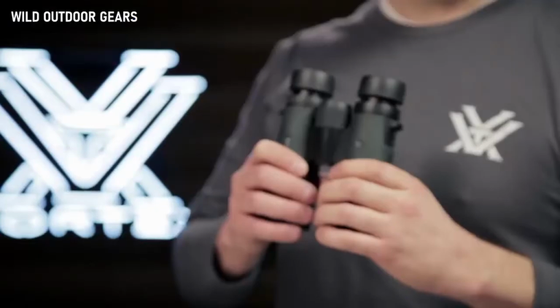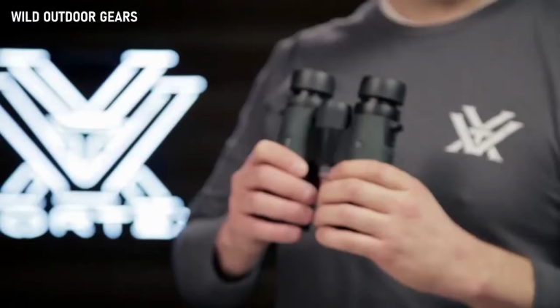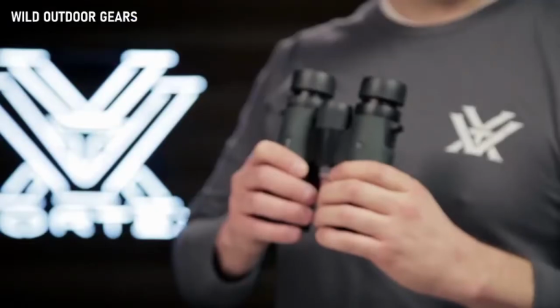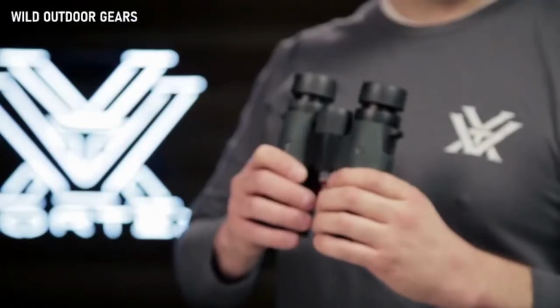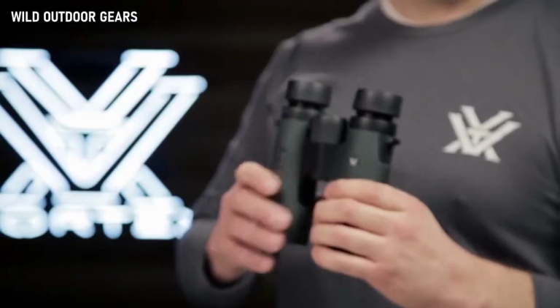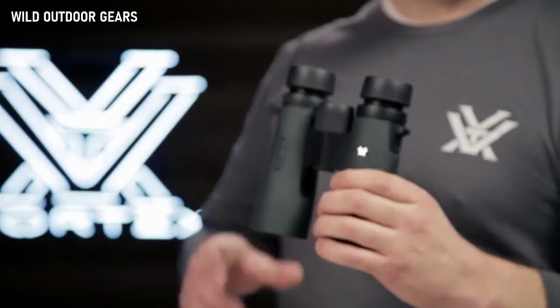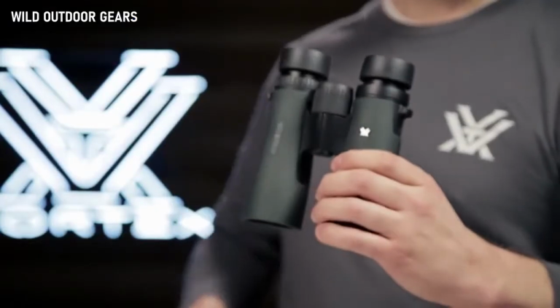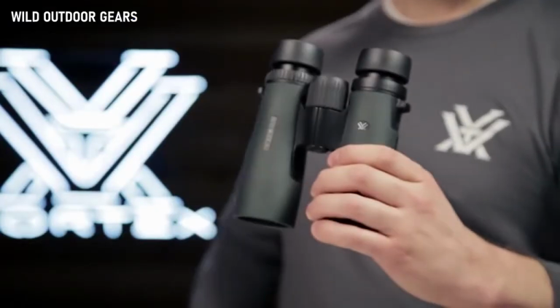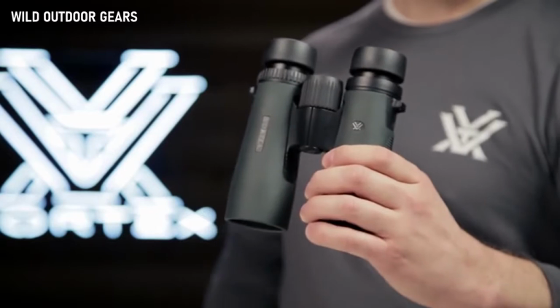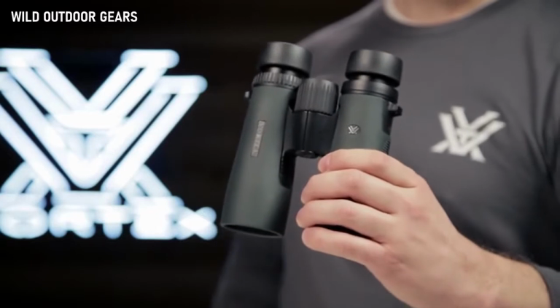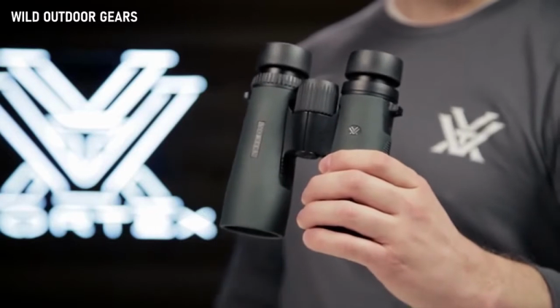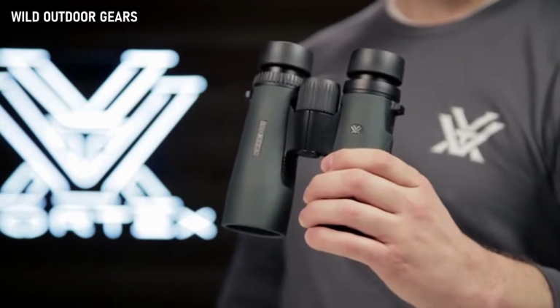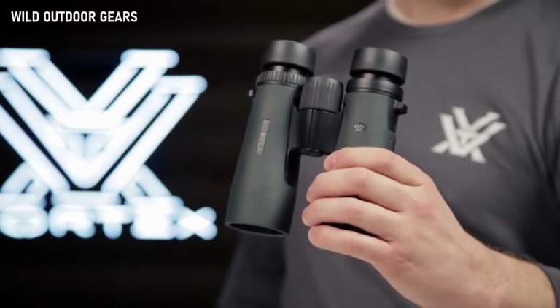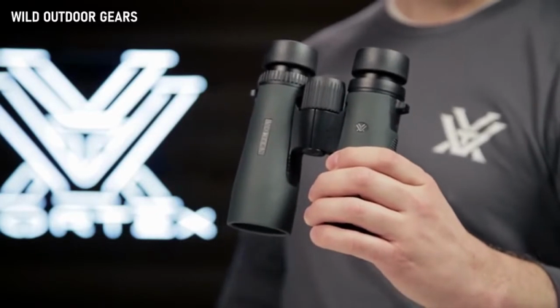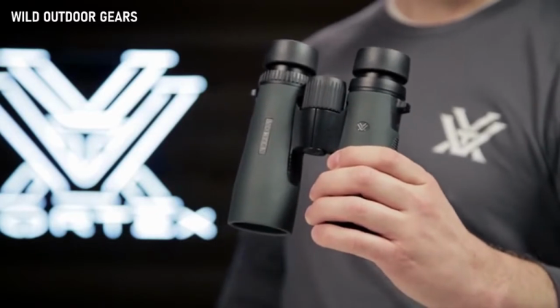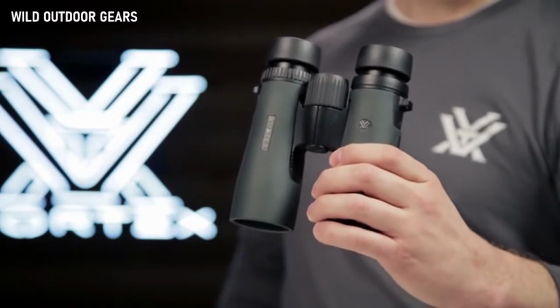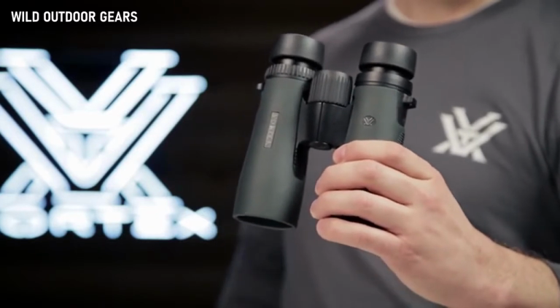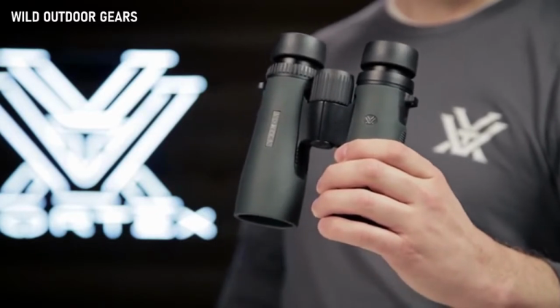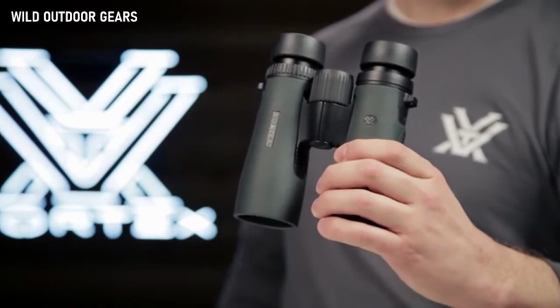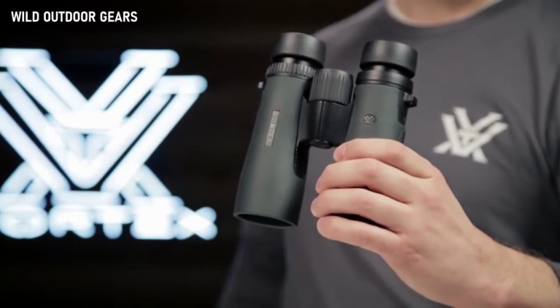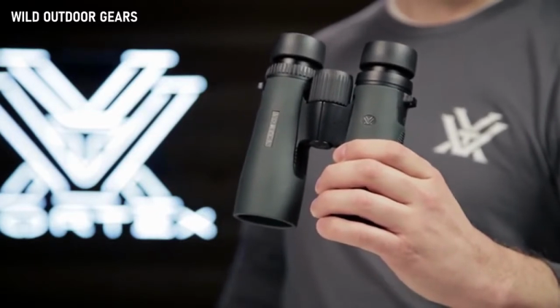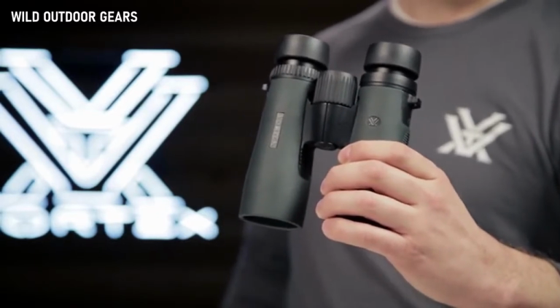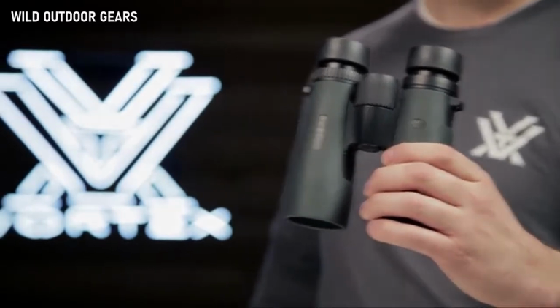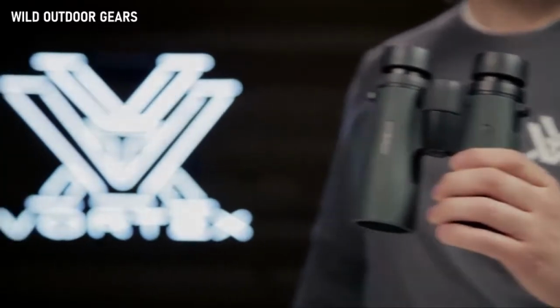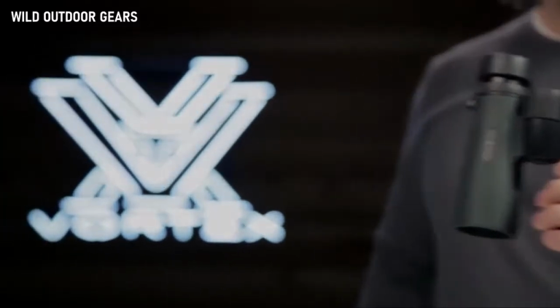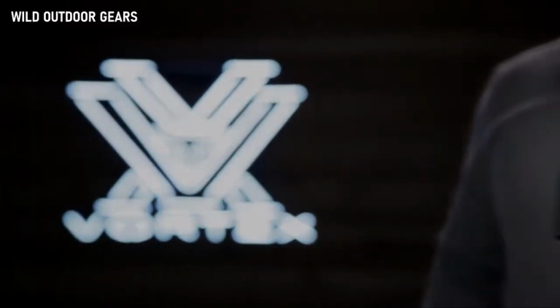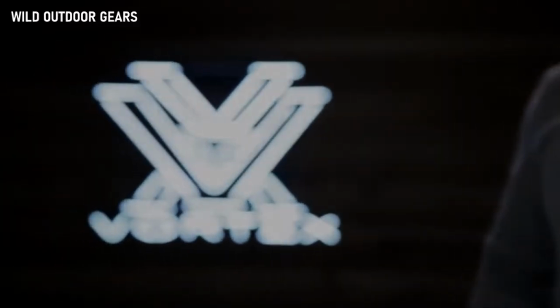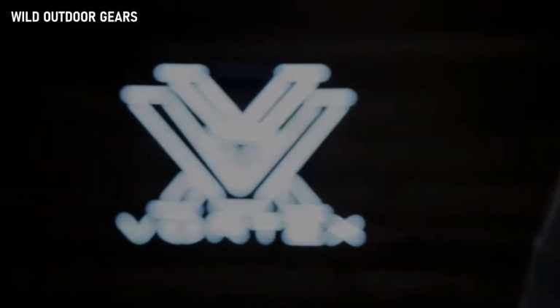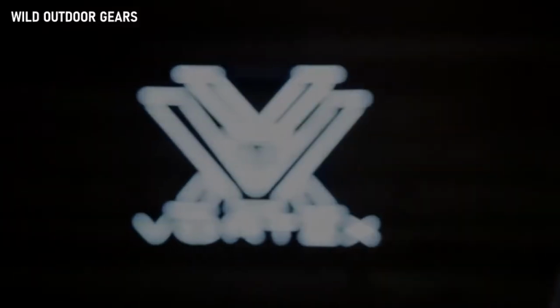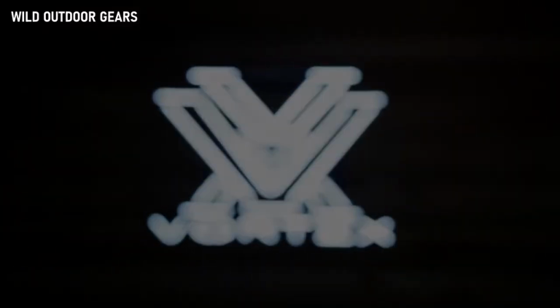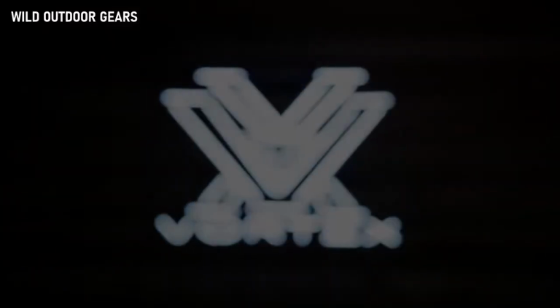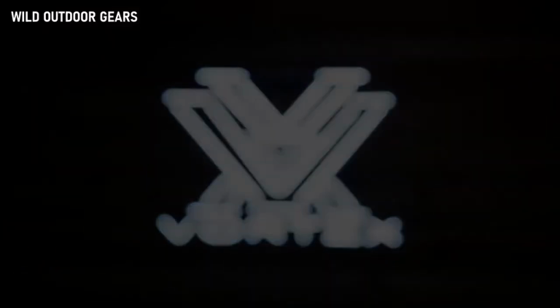The Diamondback is bang for your buck — value and performance, all covered by the Vortex VIP warranty.